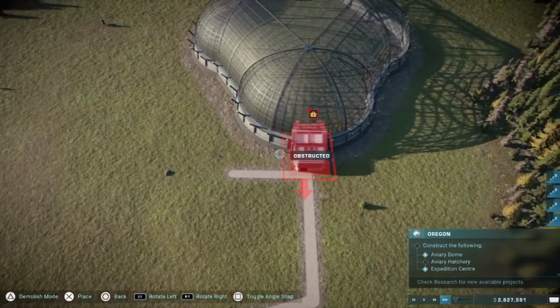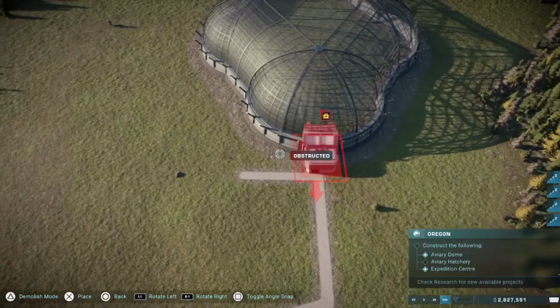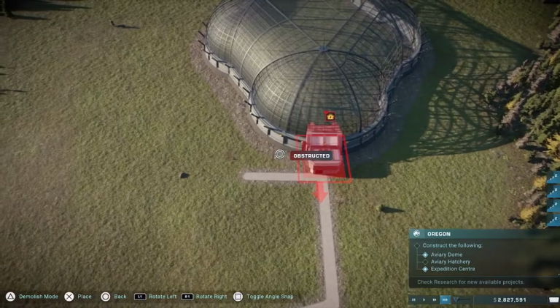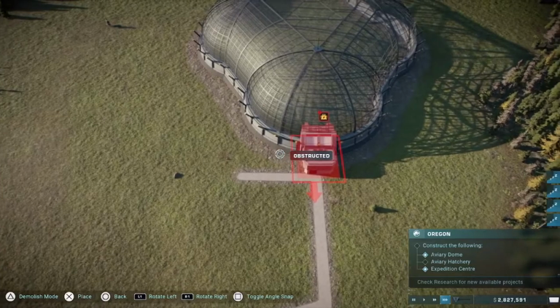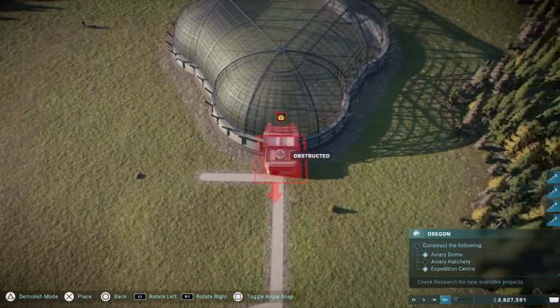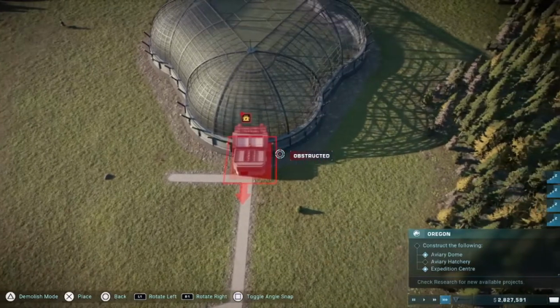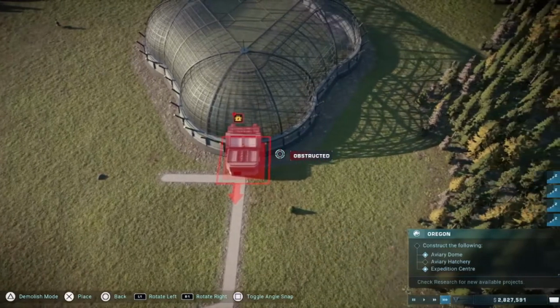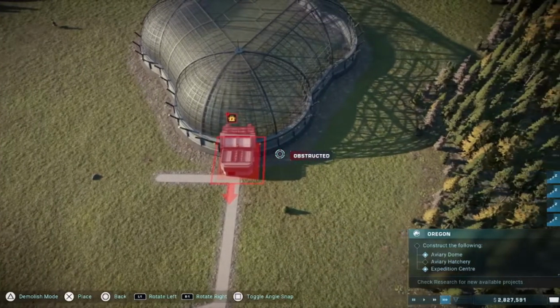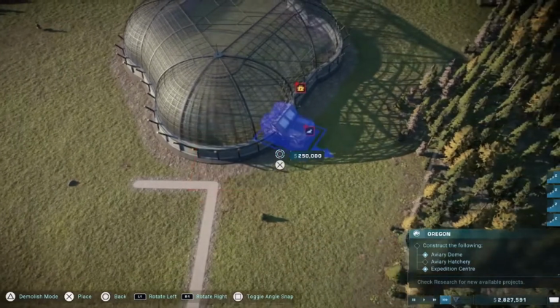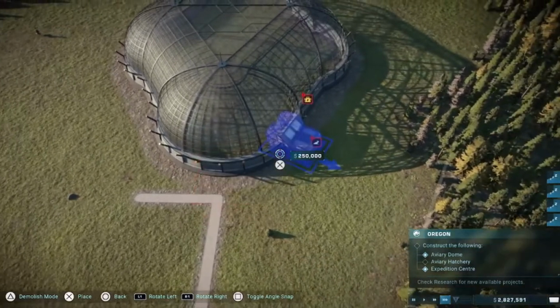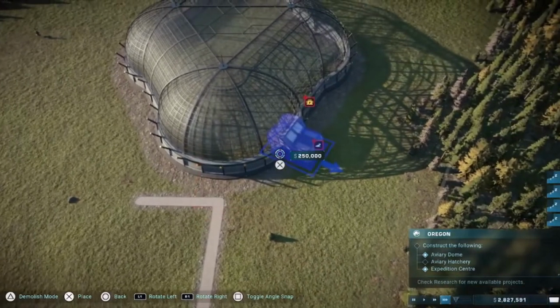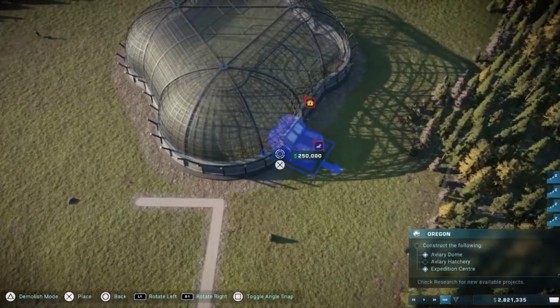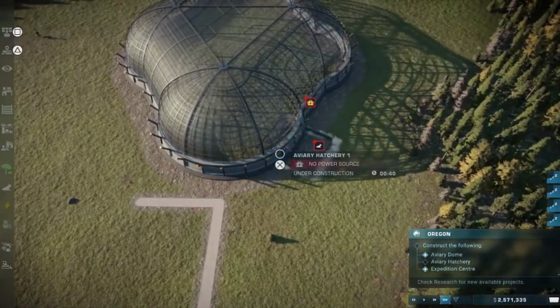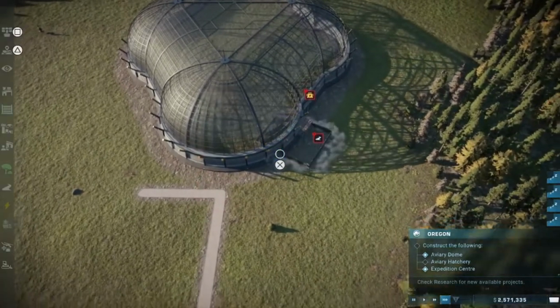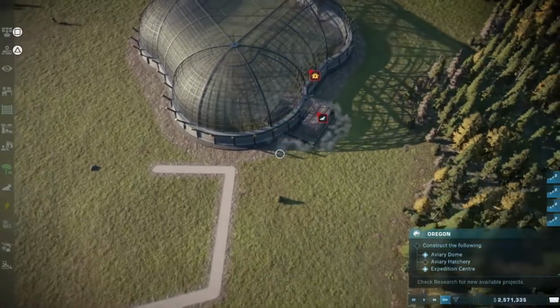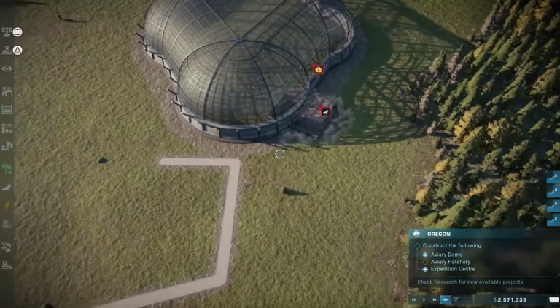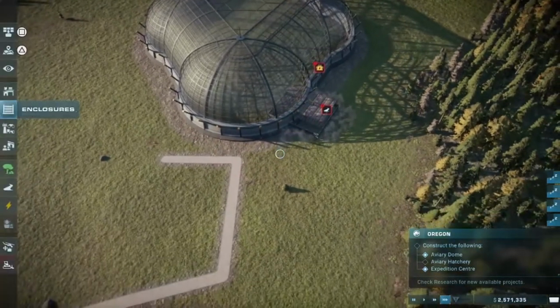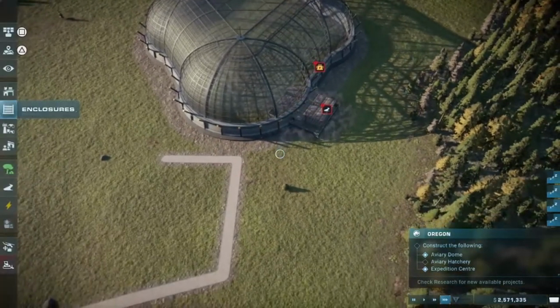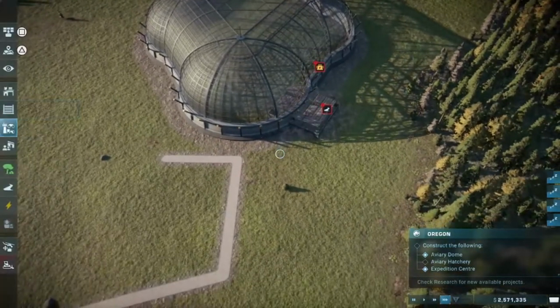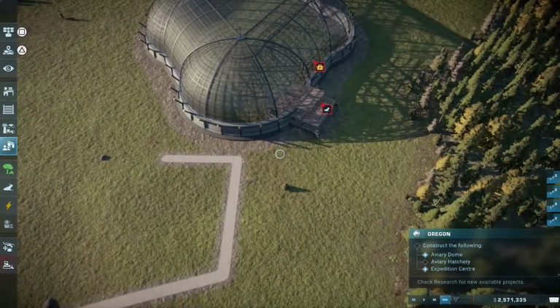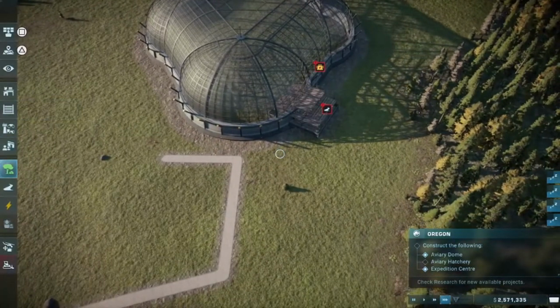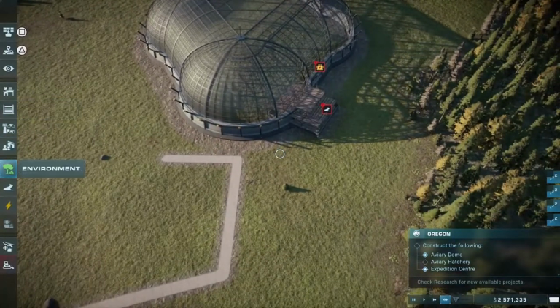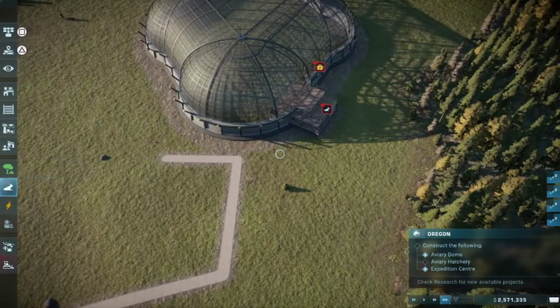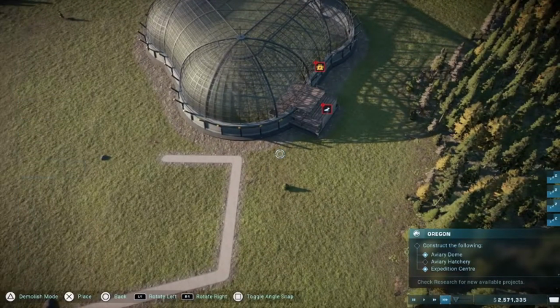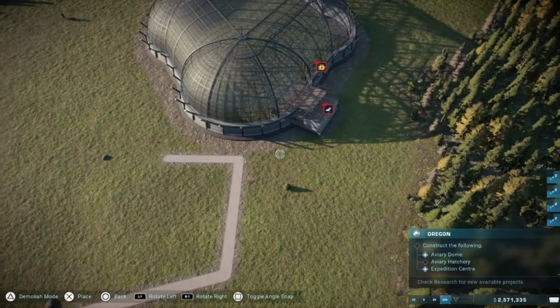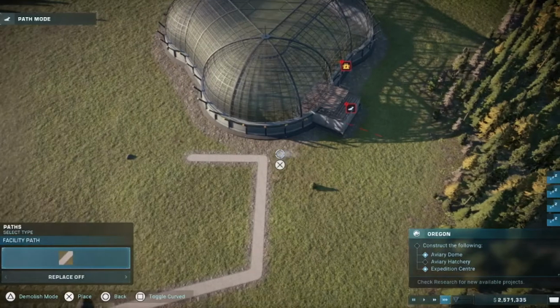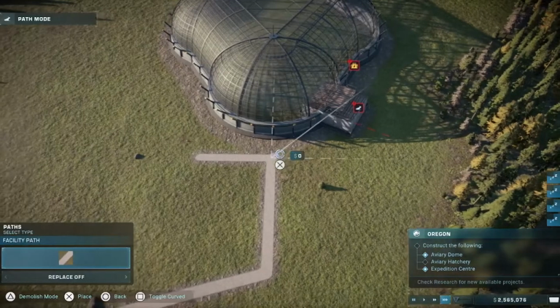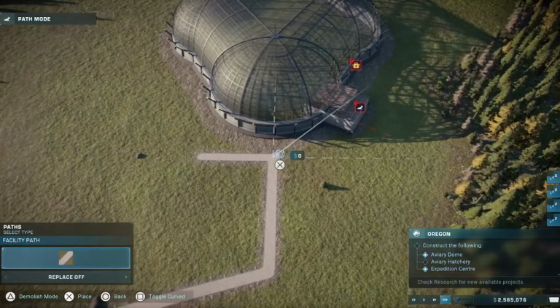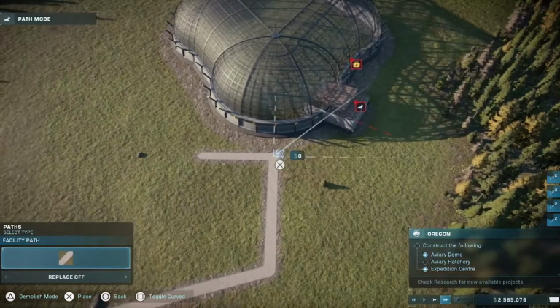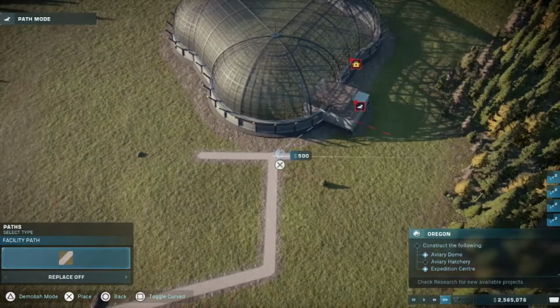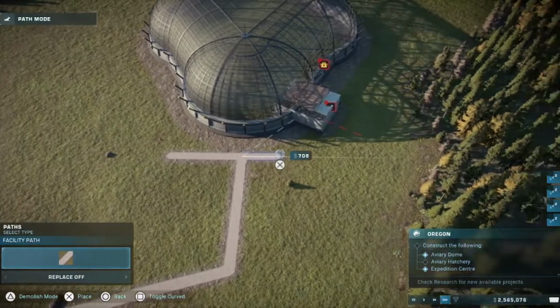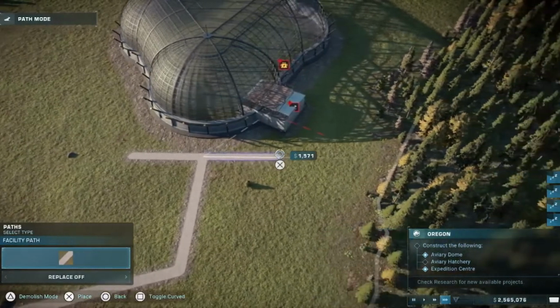Avery hatchery — drop it there. It's got no power at the moment.